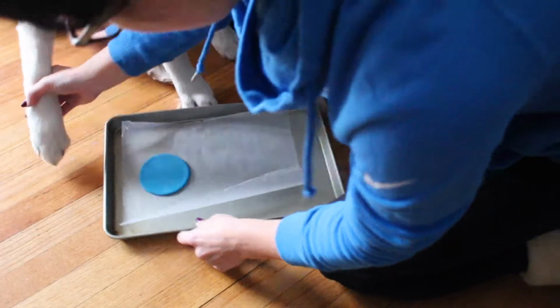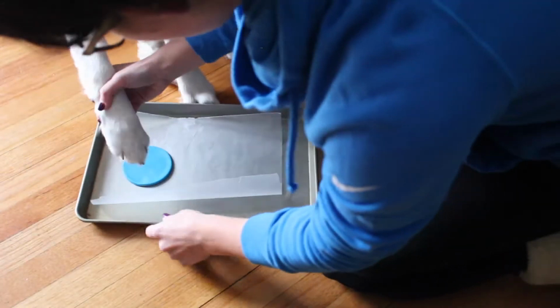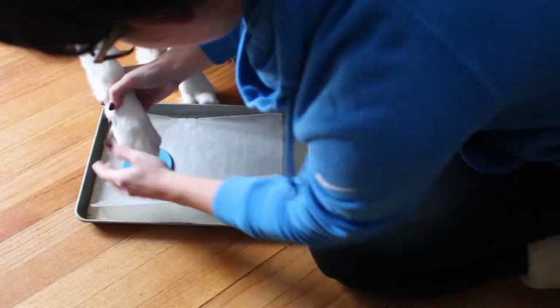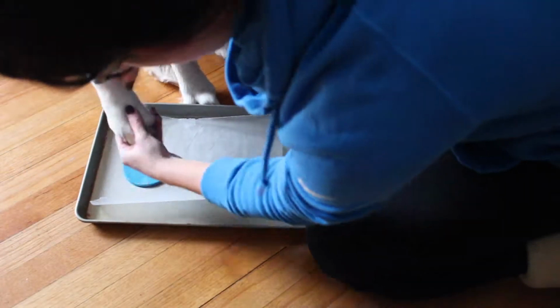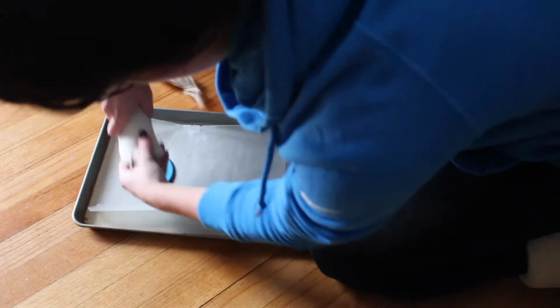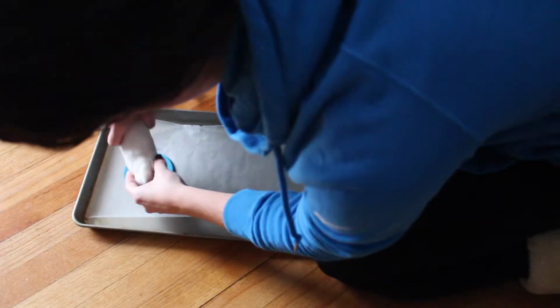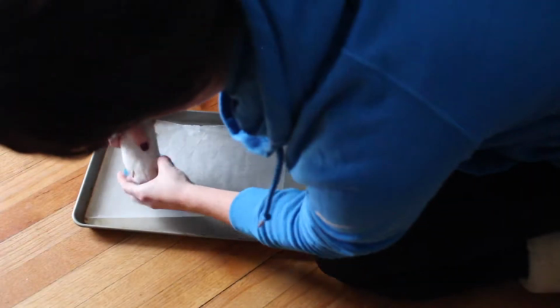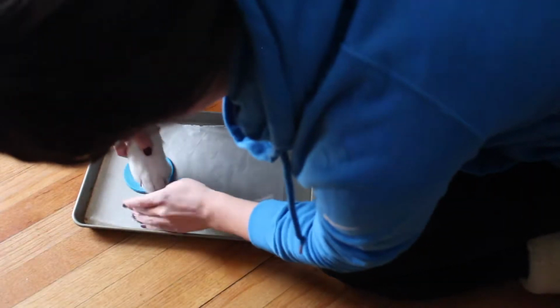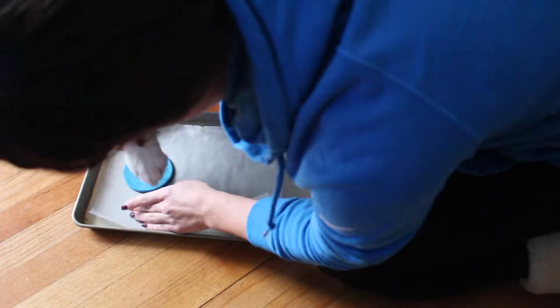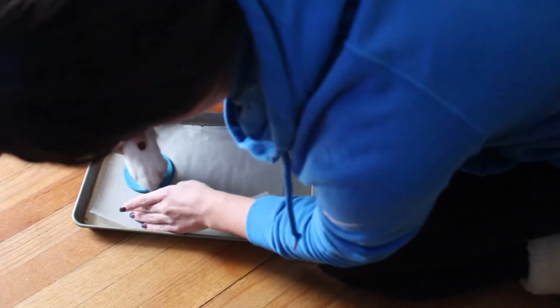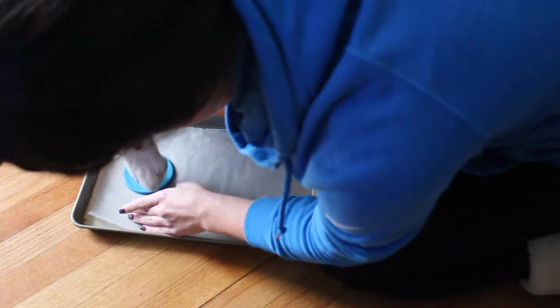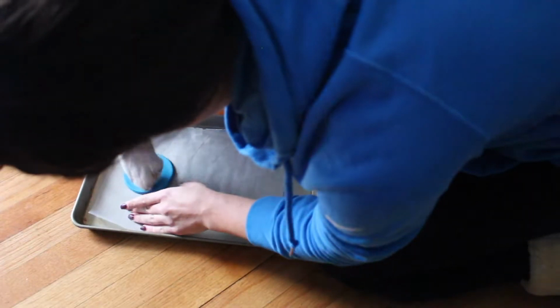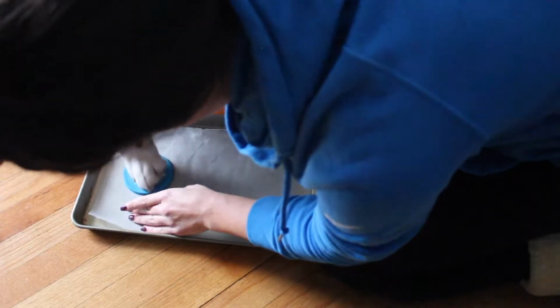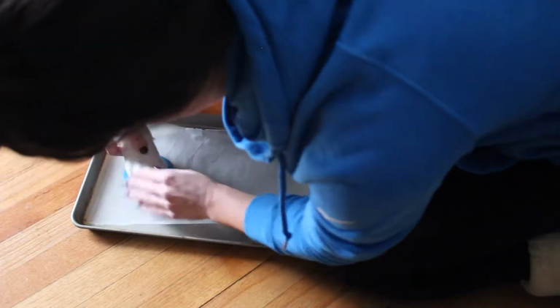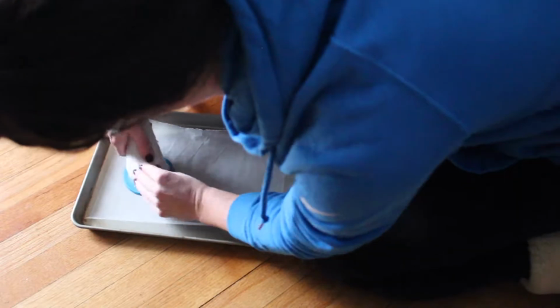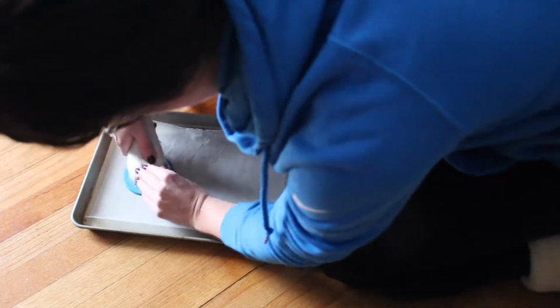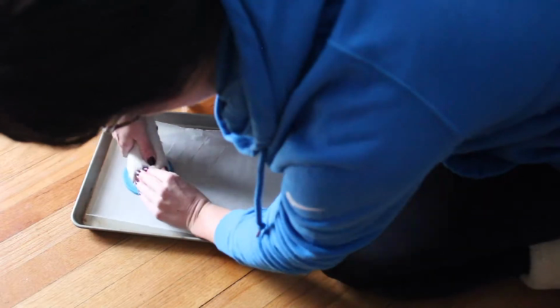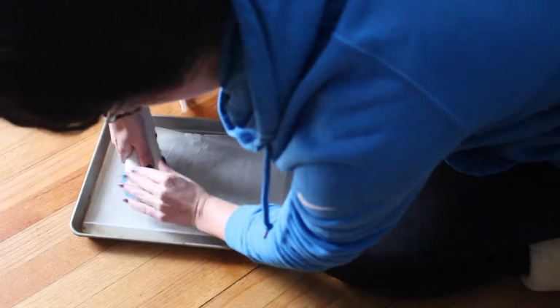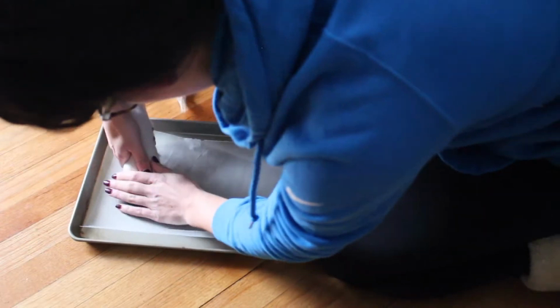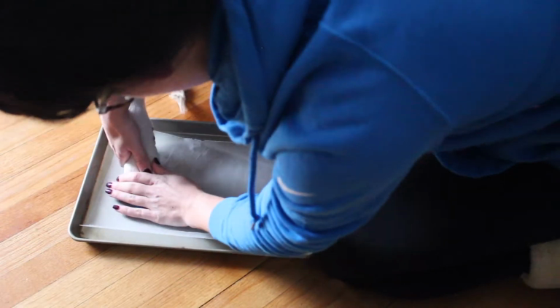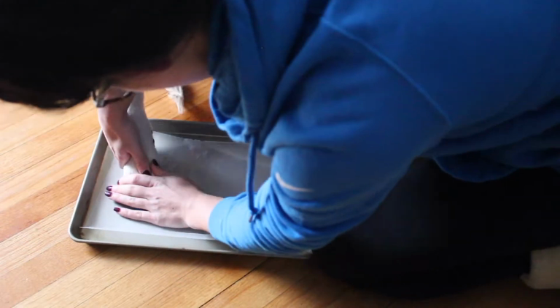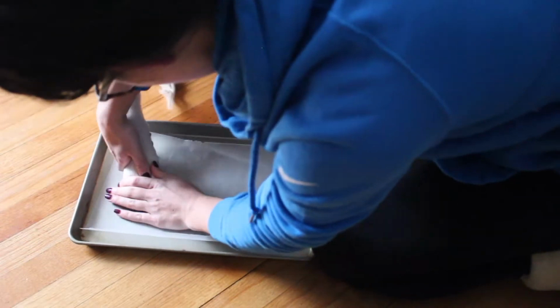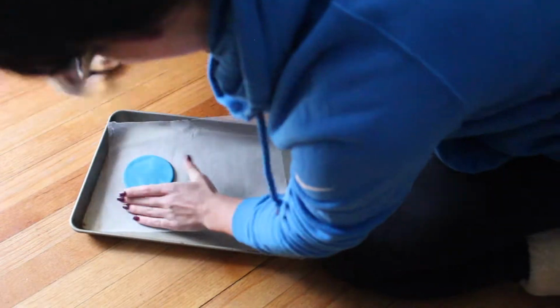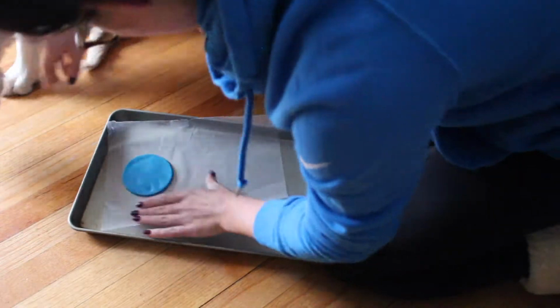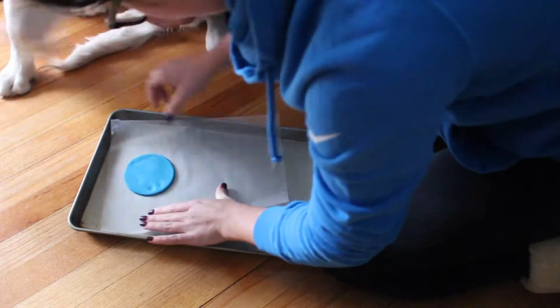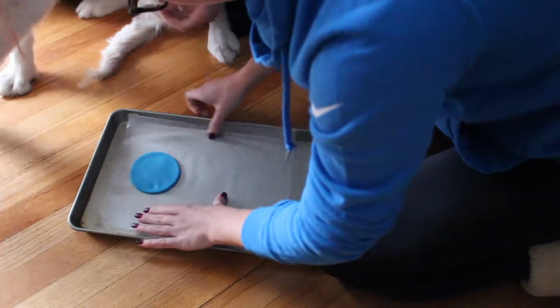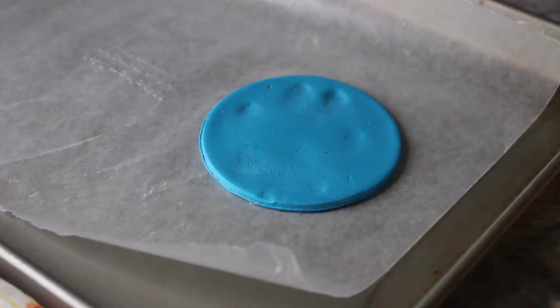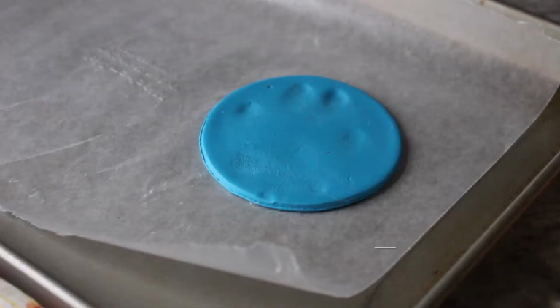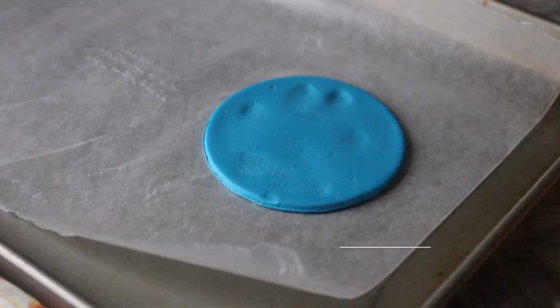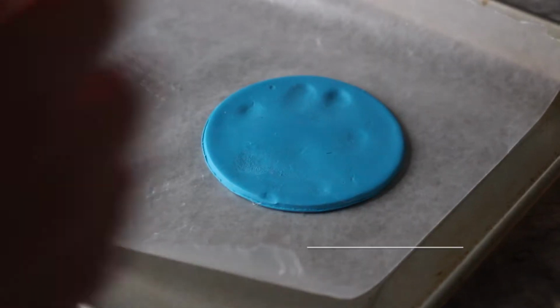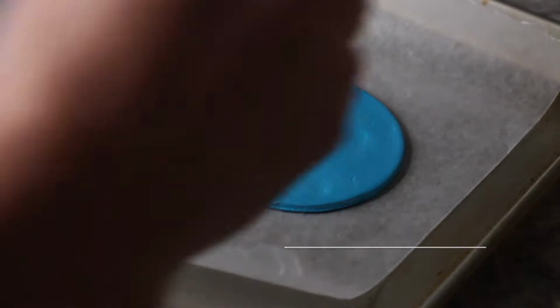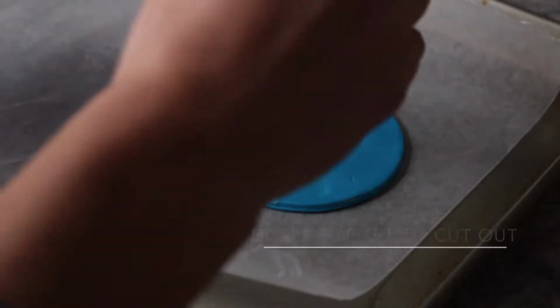After that, take your pet's paw print and imprint it in the clay. Make sure to firmly push — the clay can be a little tricky.